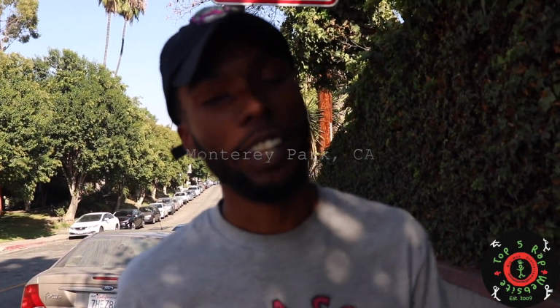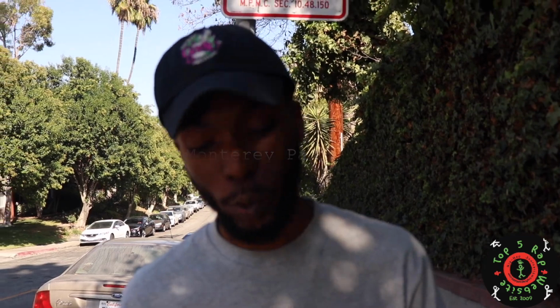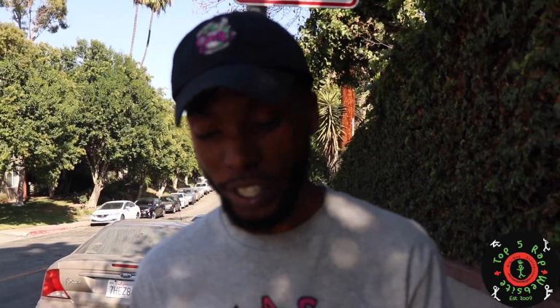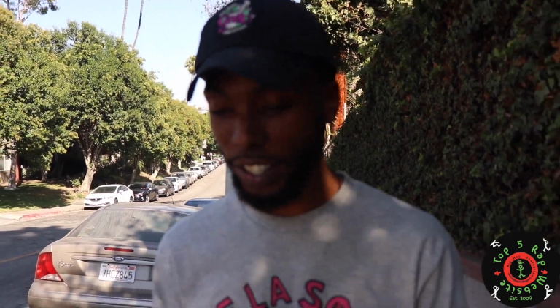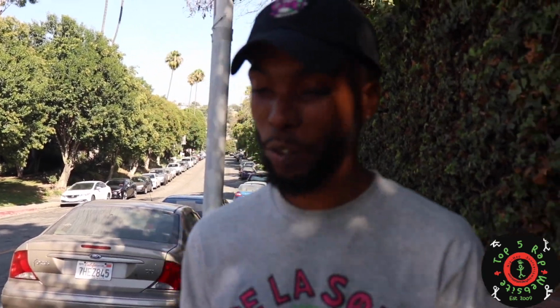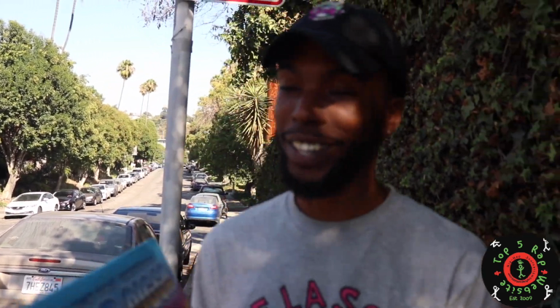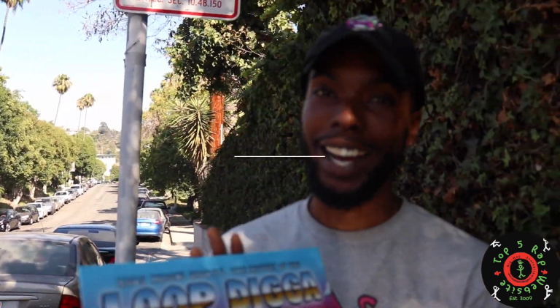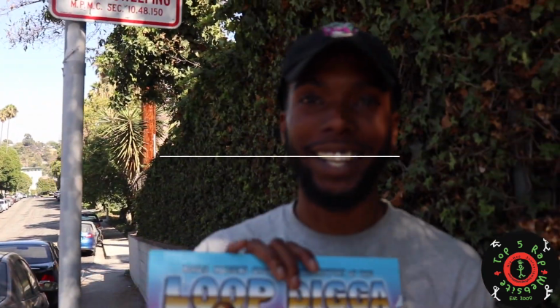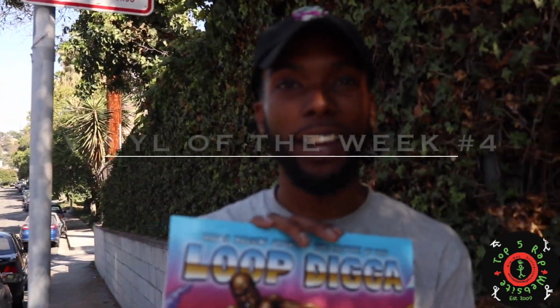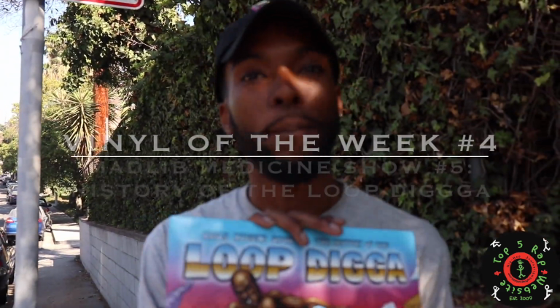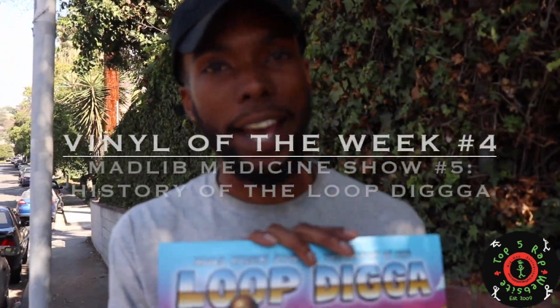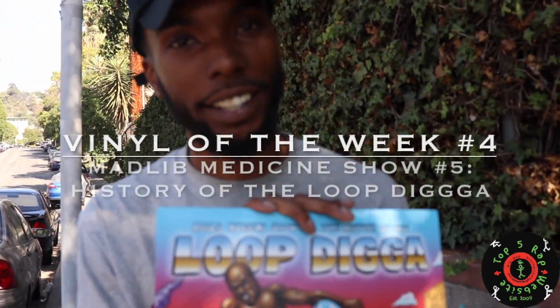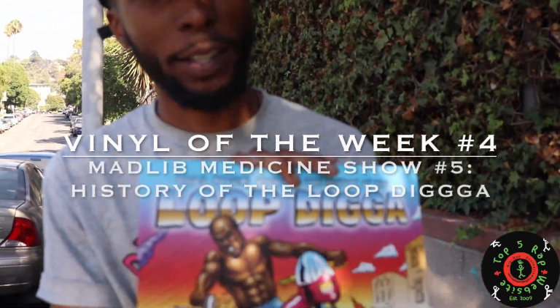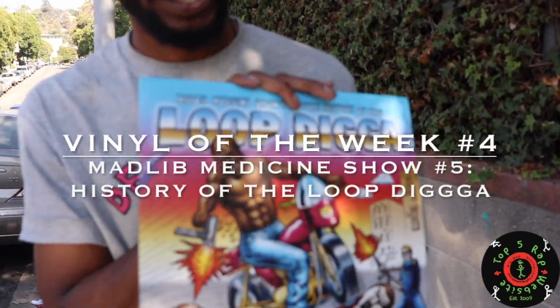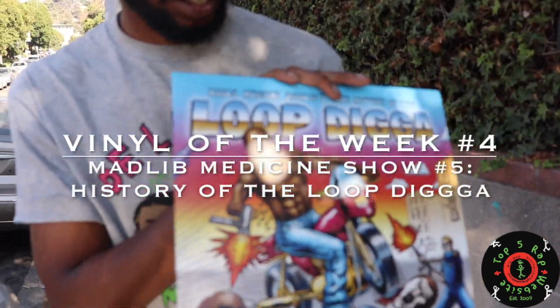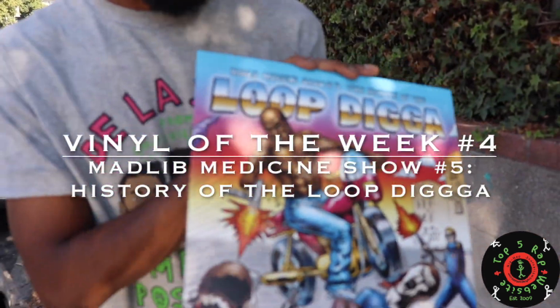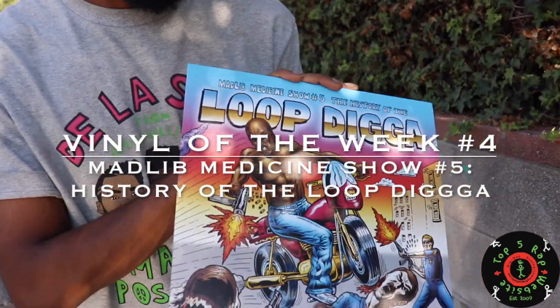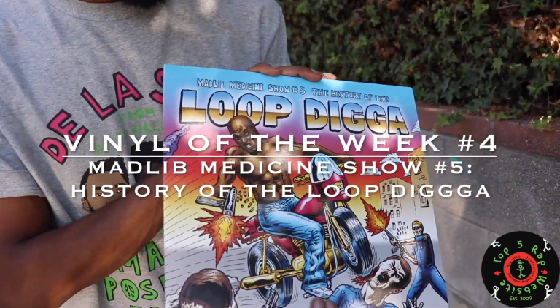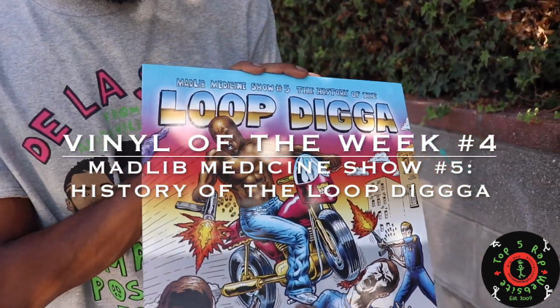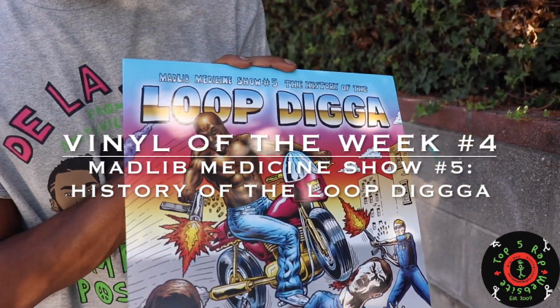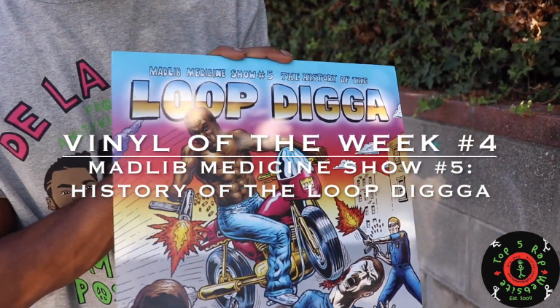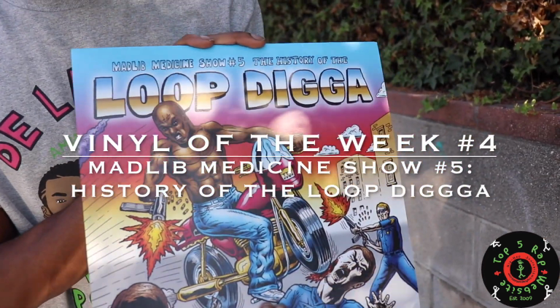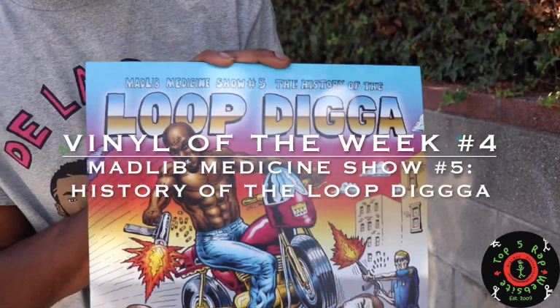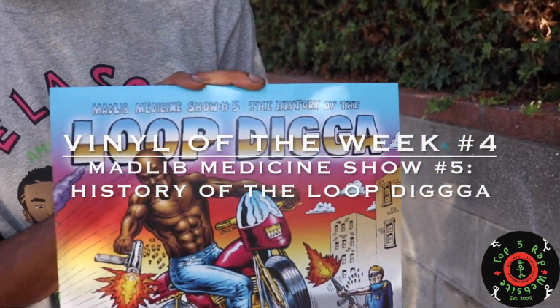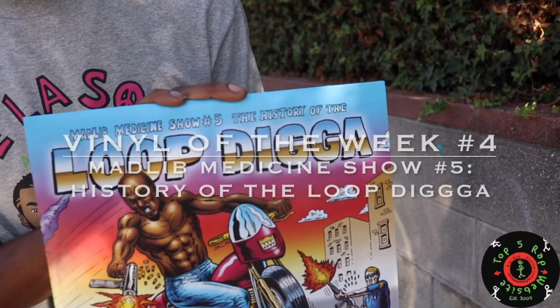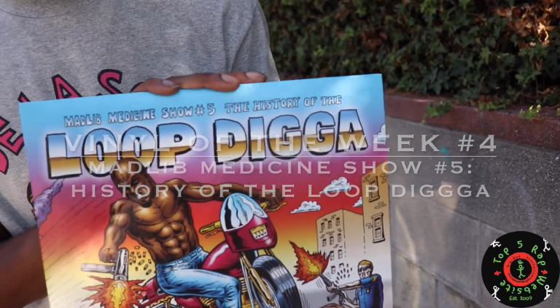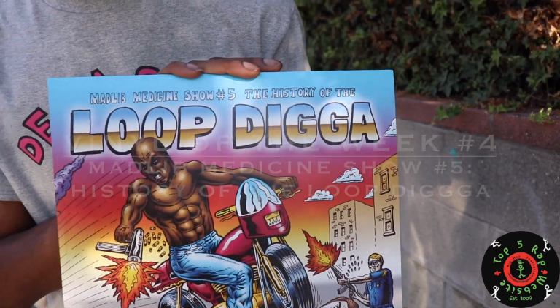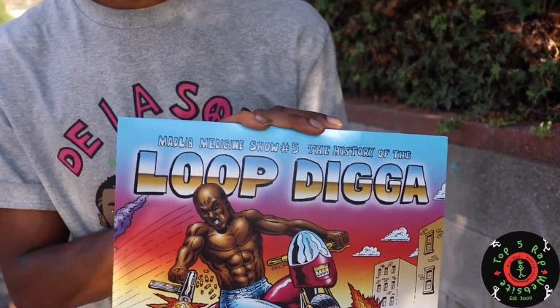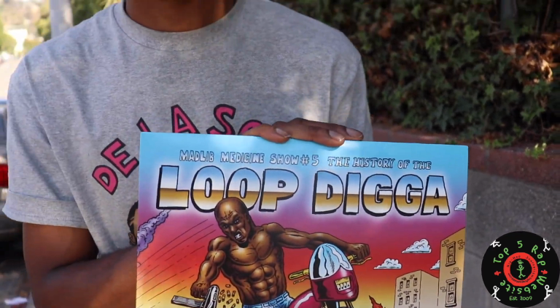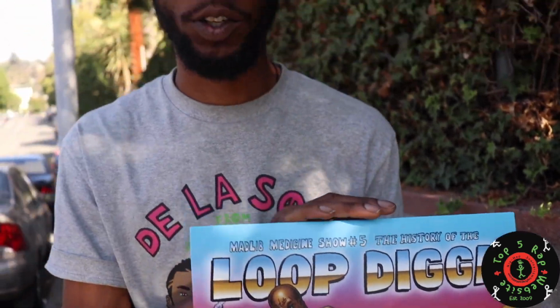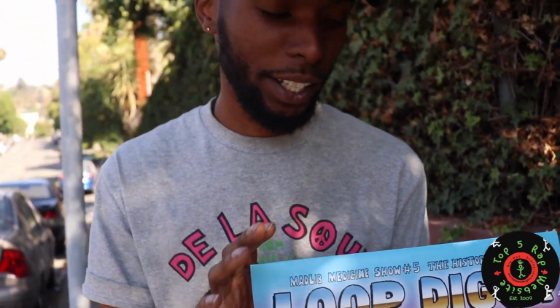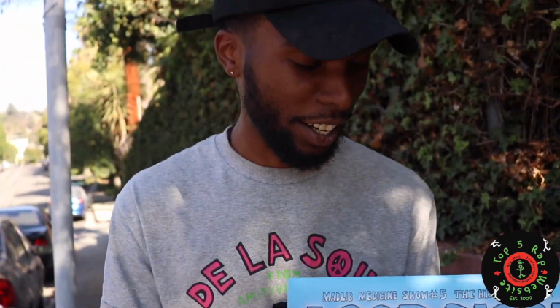This week we've got Mad Lib. This is Mad Lib Medicine Show Number Five, the history of the loop digger.